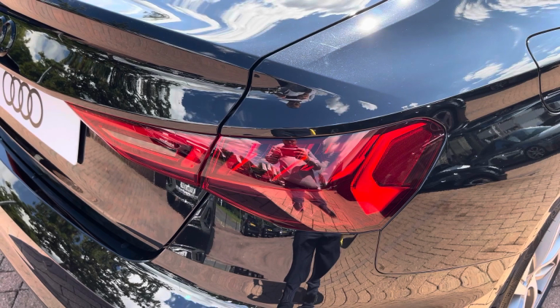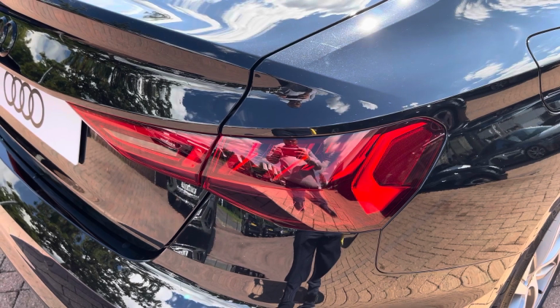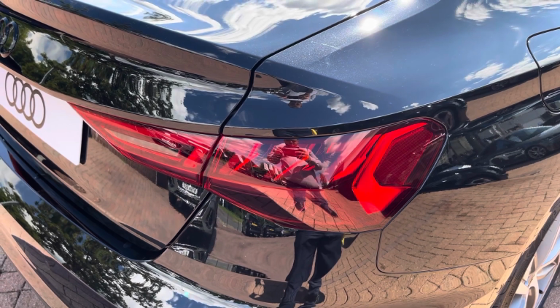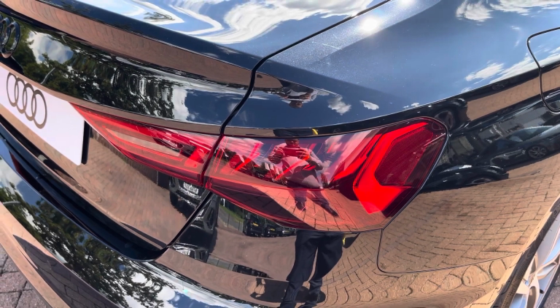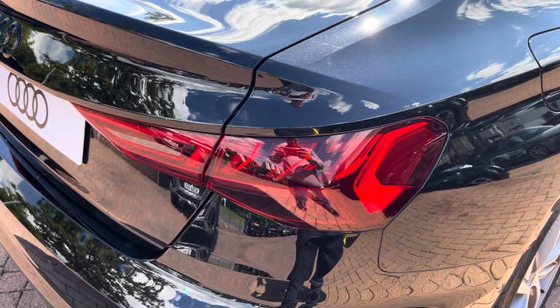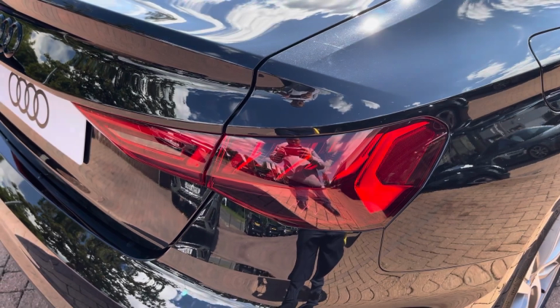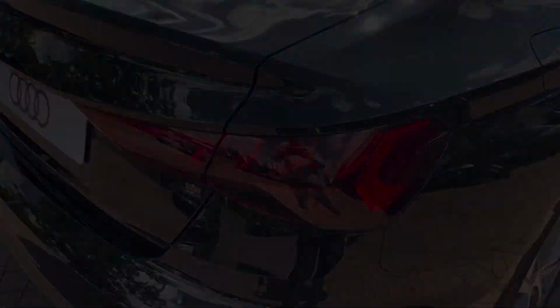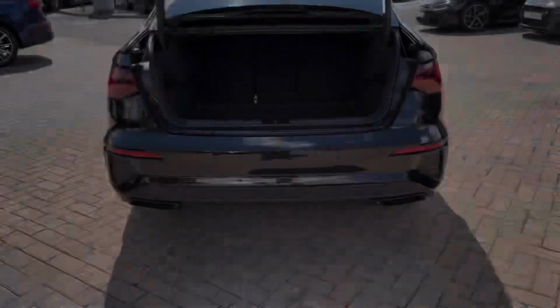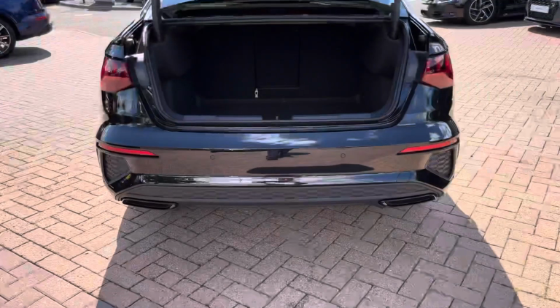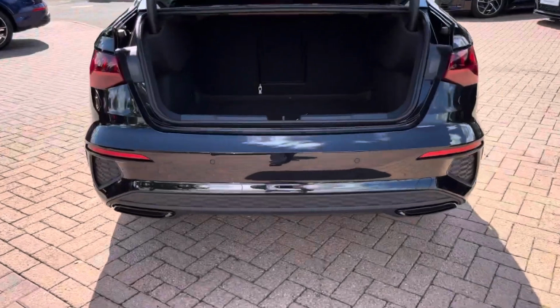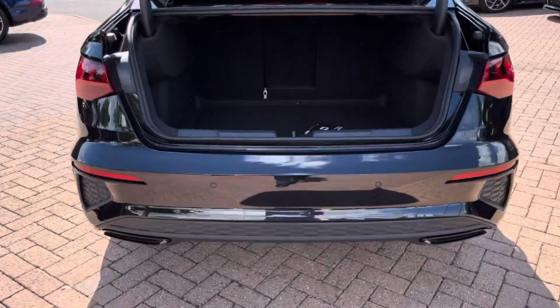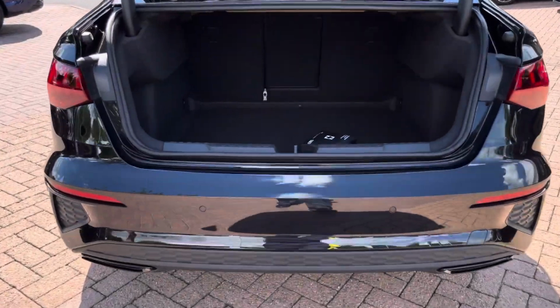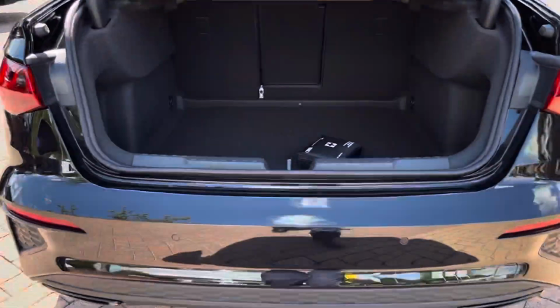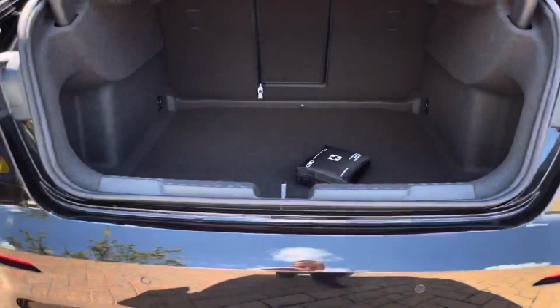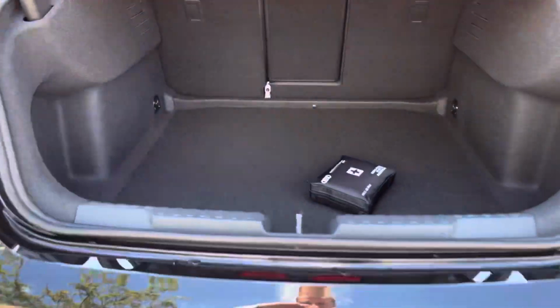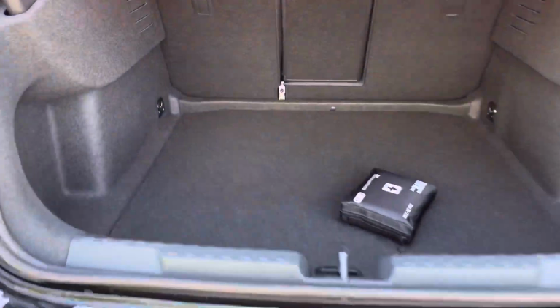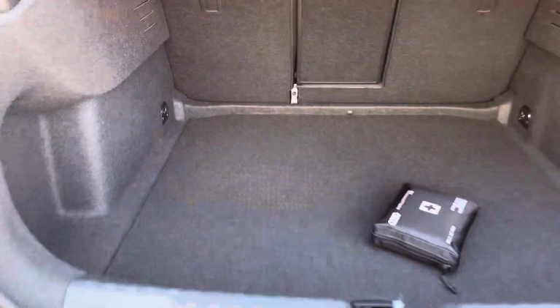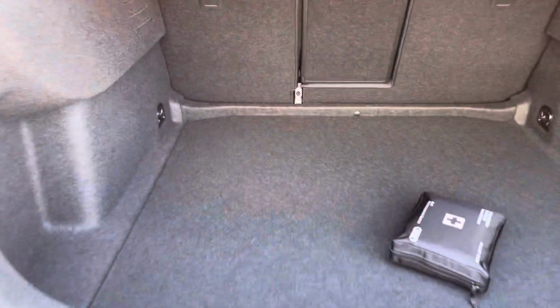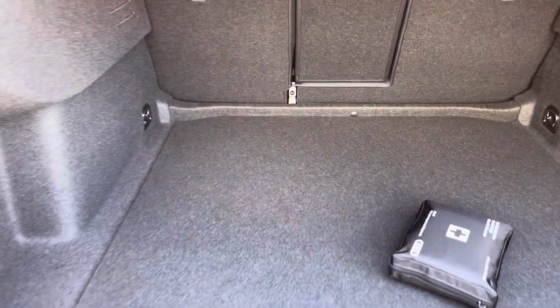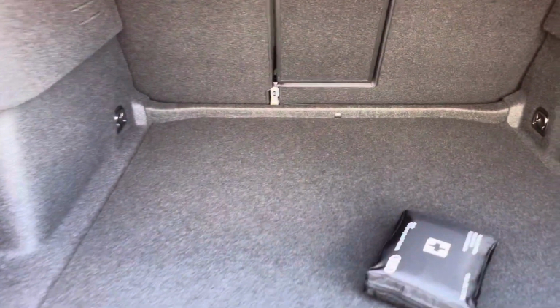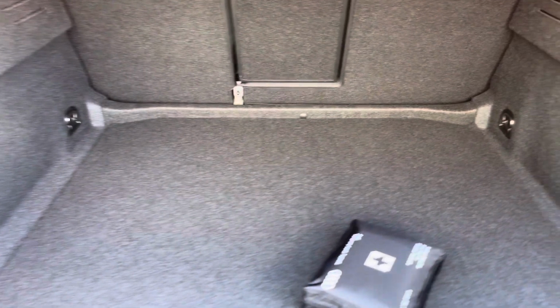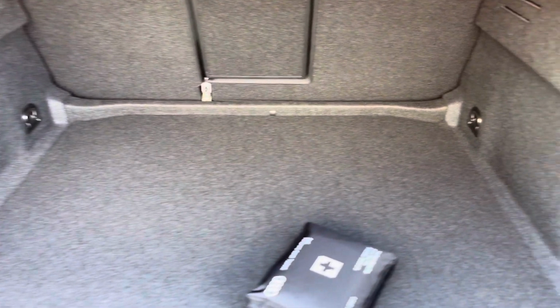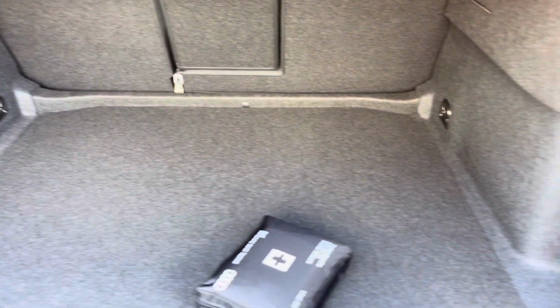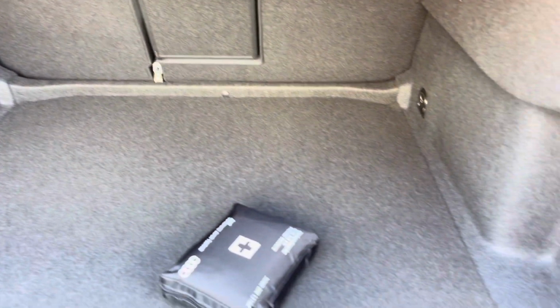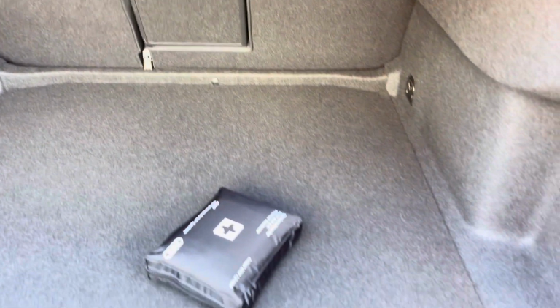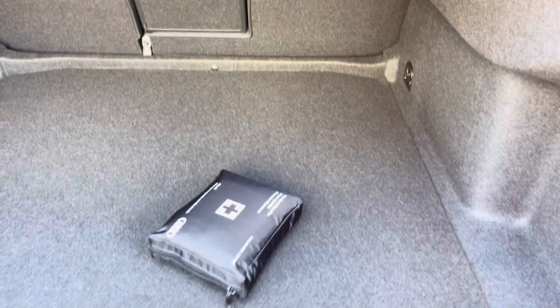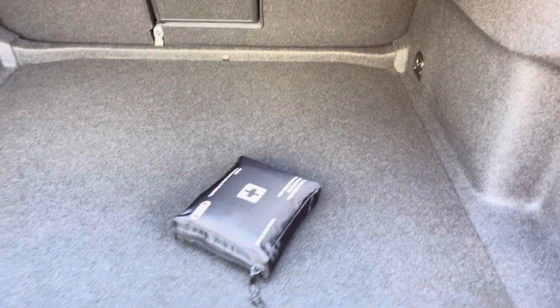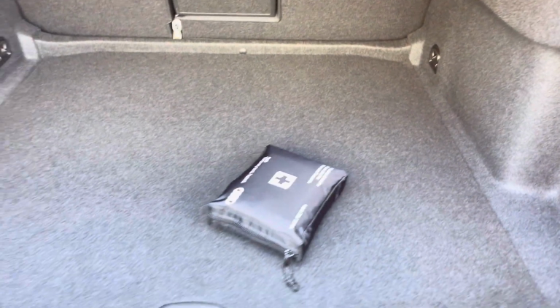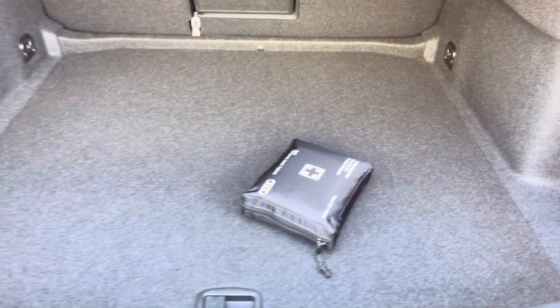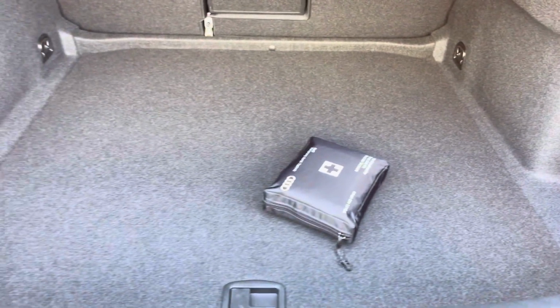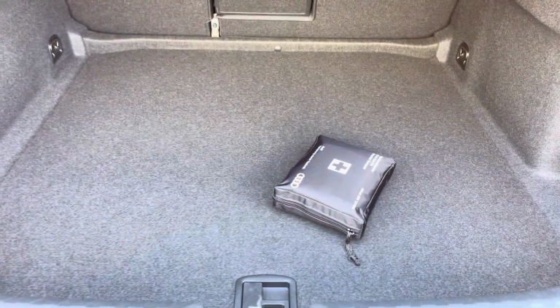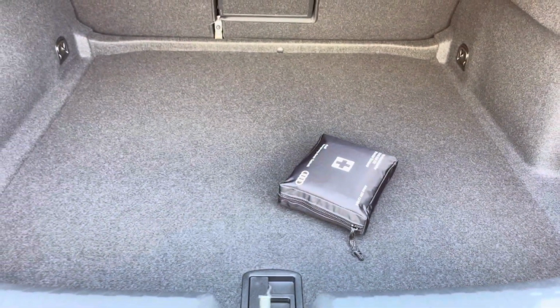Moving to the boot now, straight away we've got plenty of space for any requirements you may have, such as shopping, luggage, or moving a pram. And if any additional space is required, the rear seats can also be dropped.